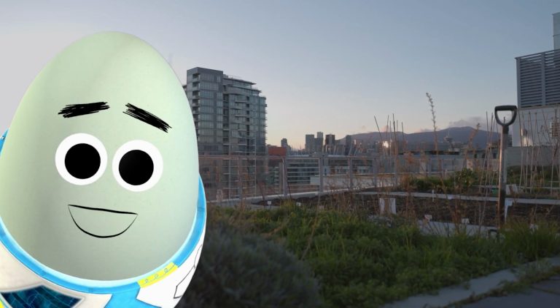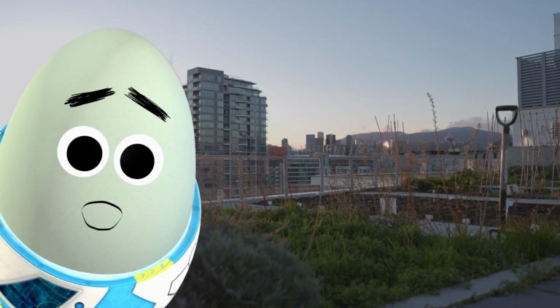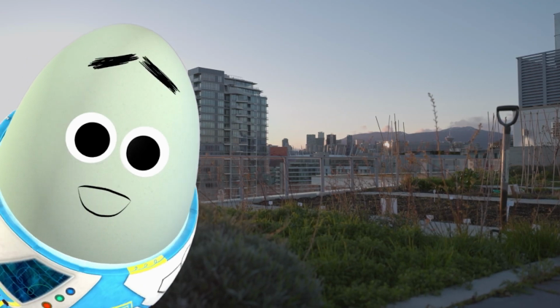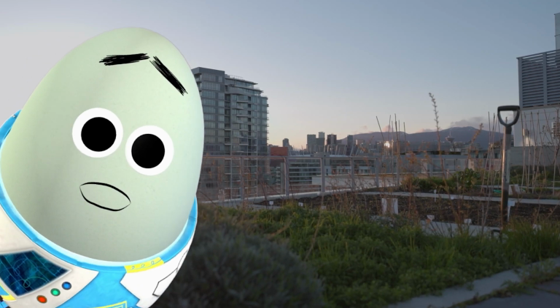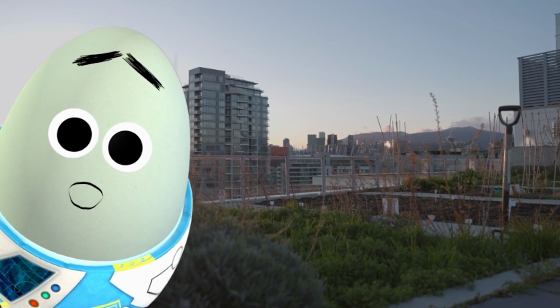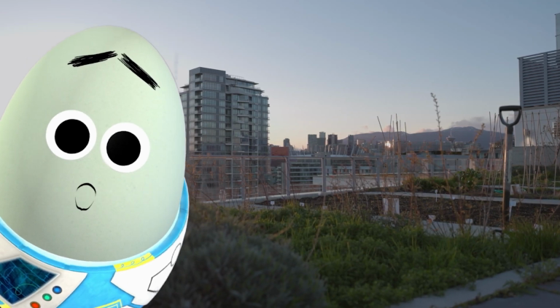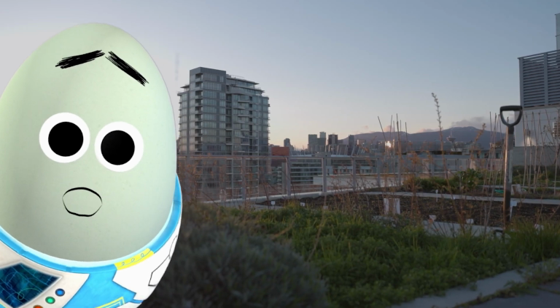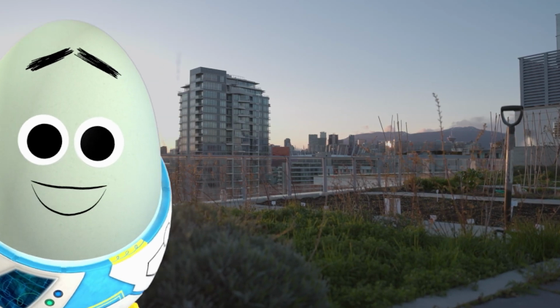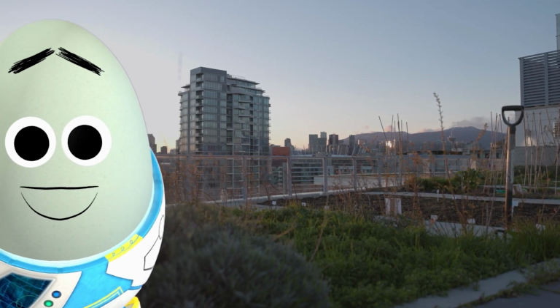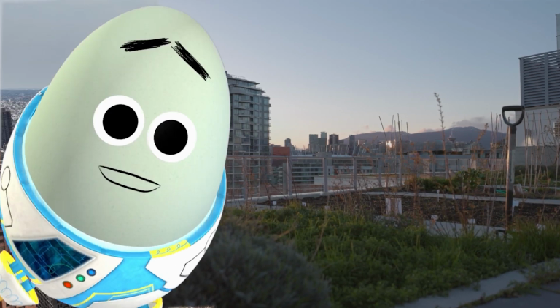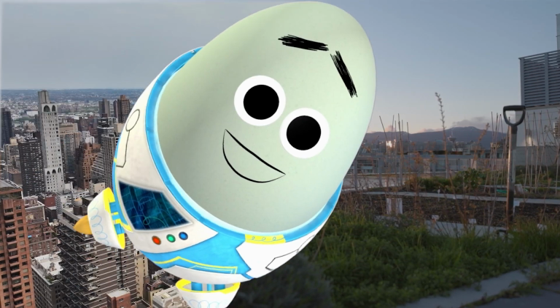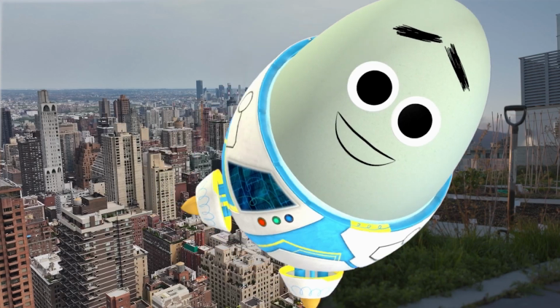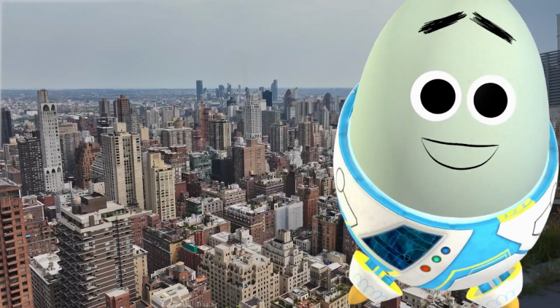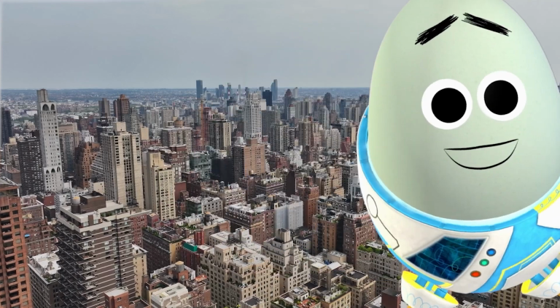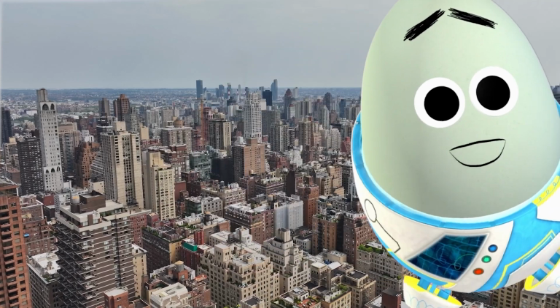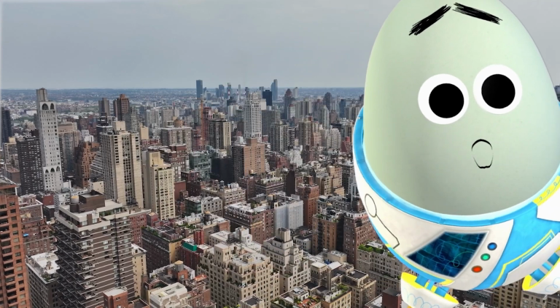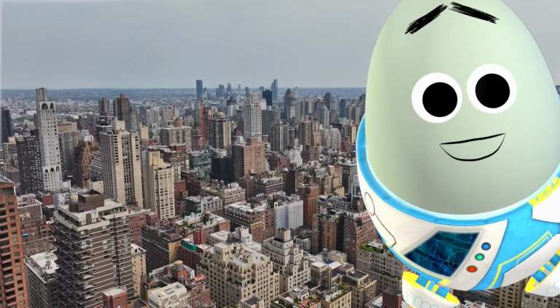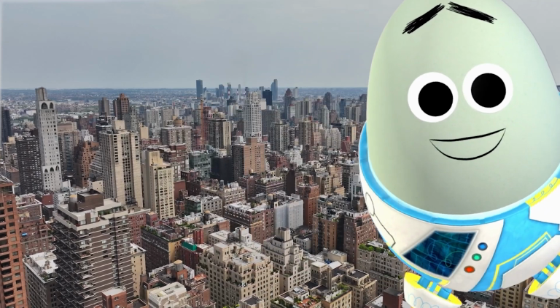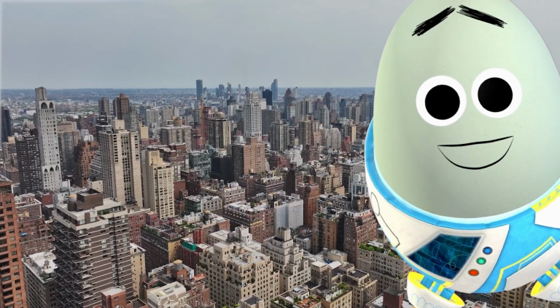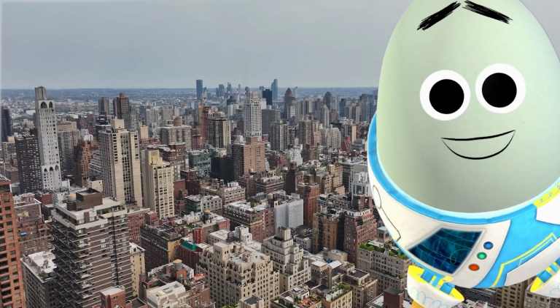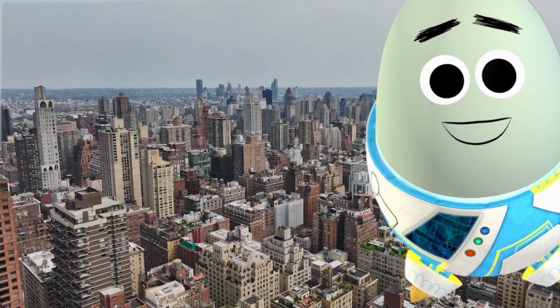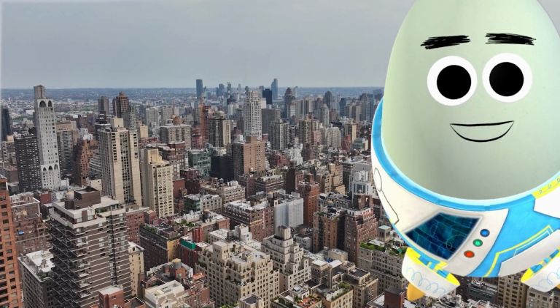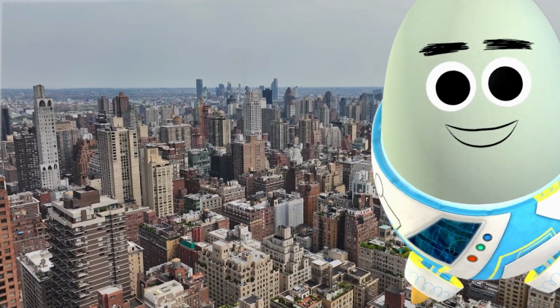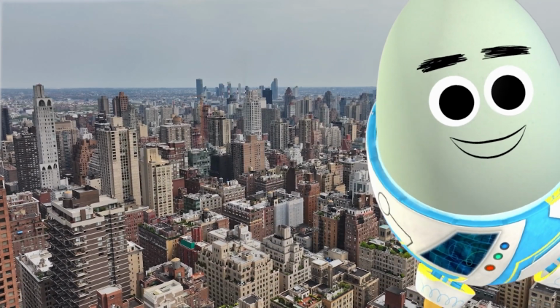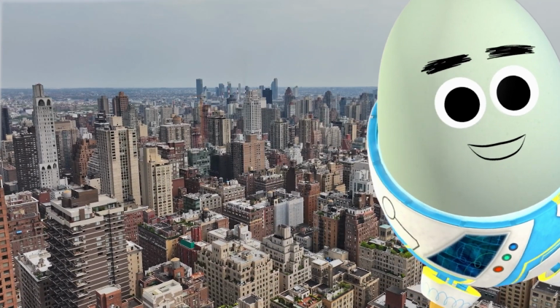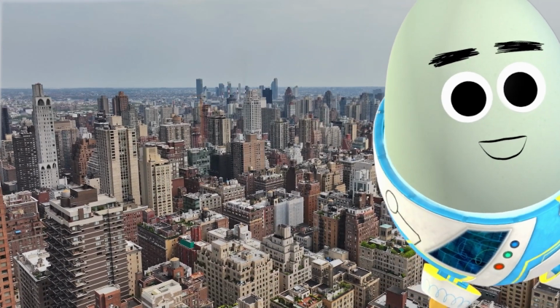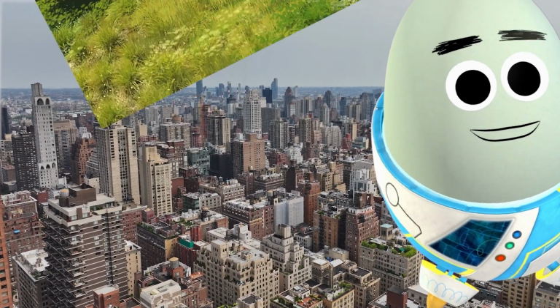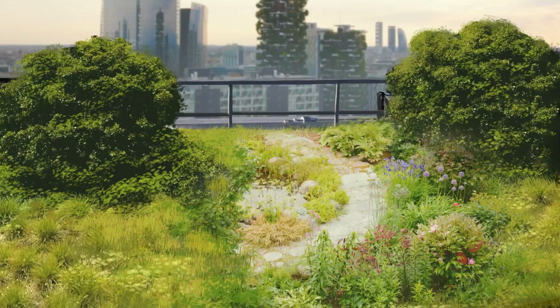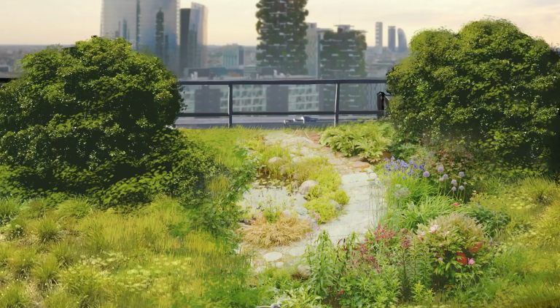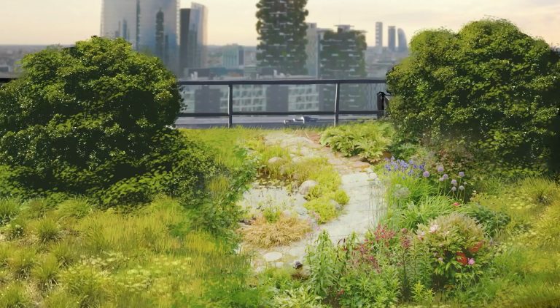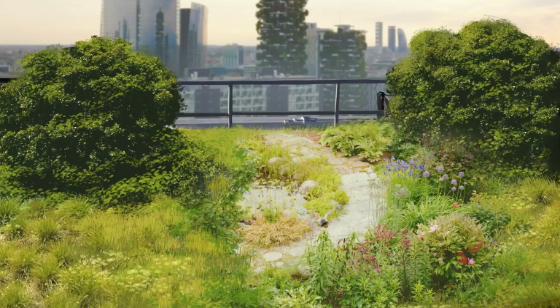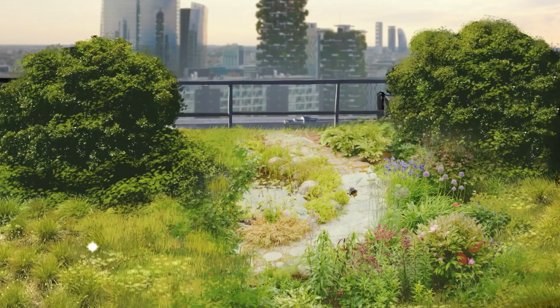Just goes to show that even in the densest urban cities, there's still room for green space!